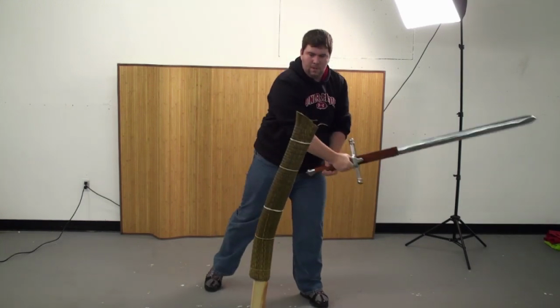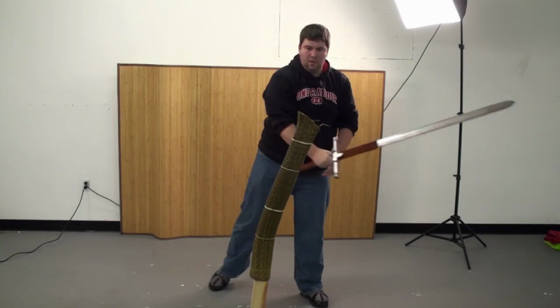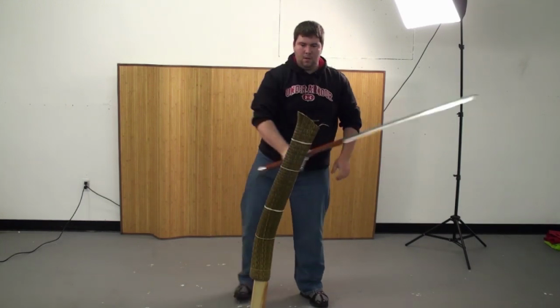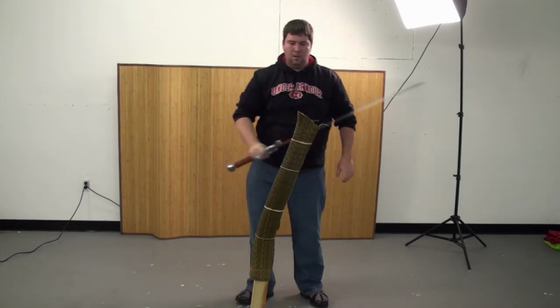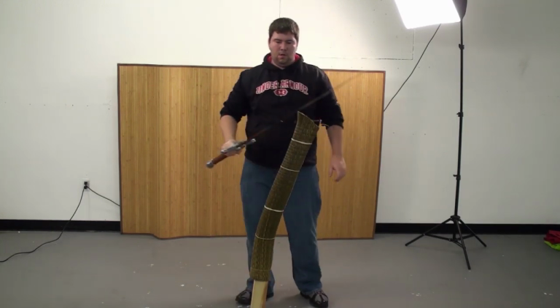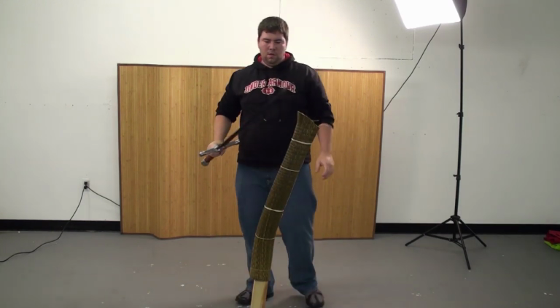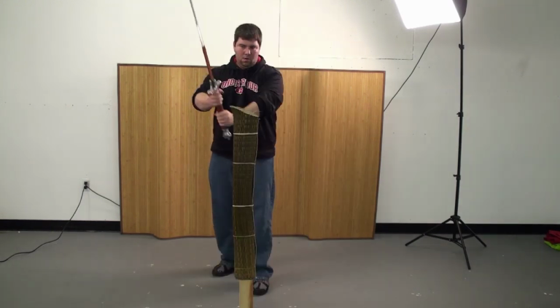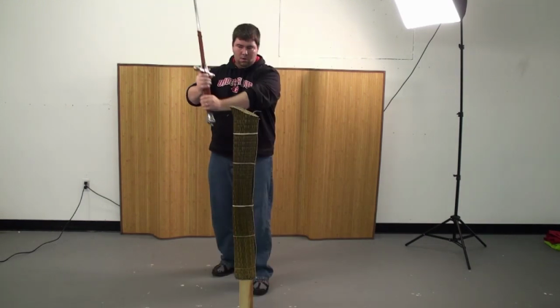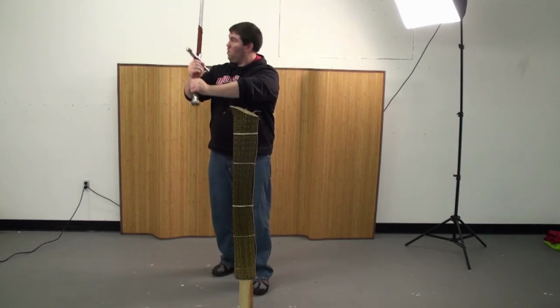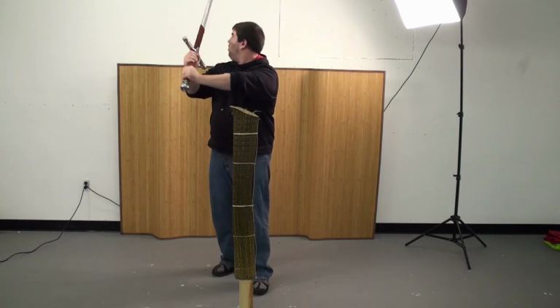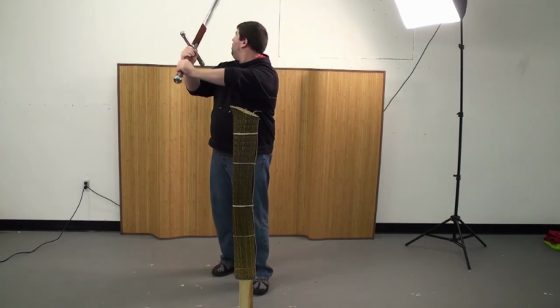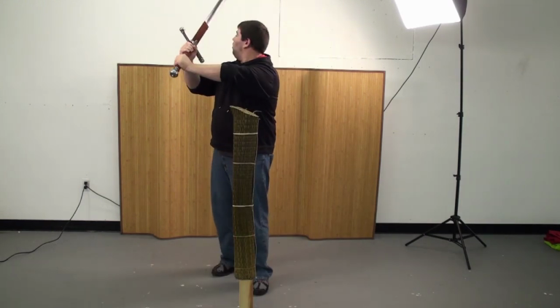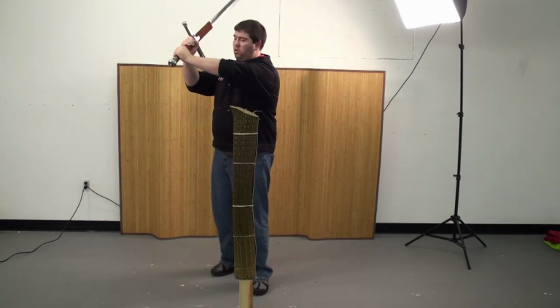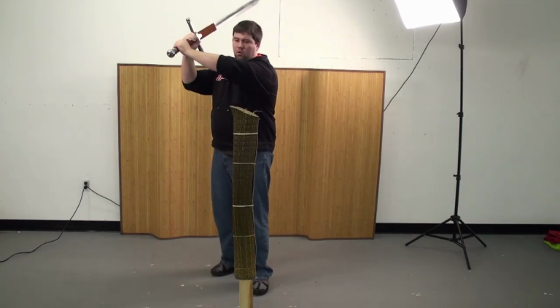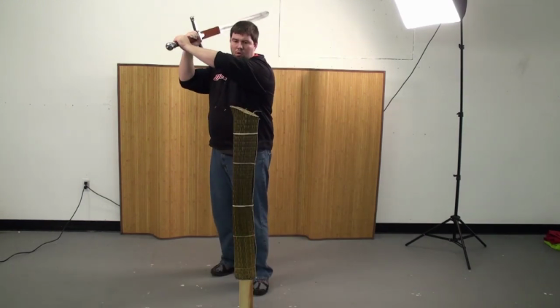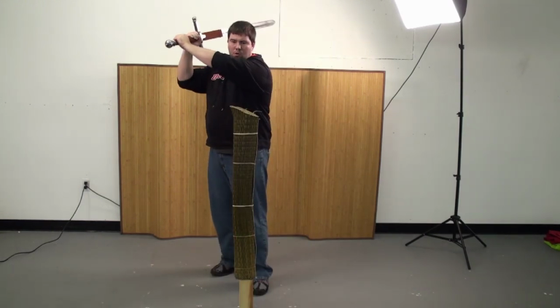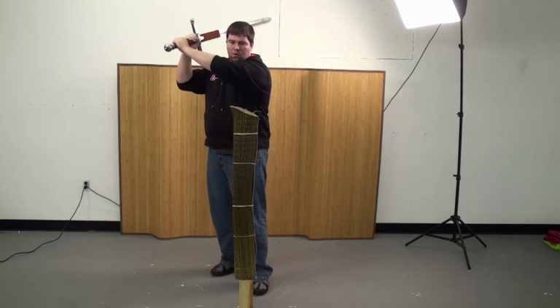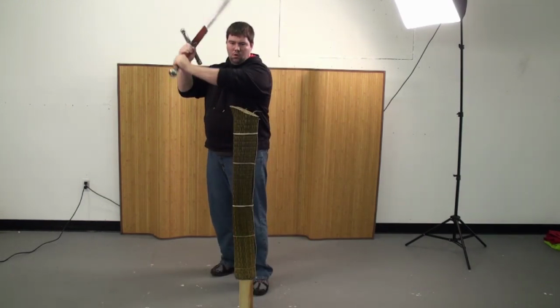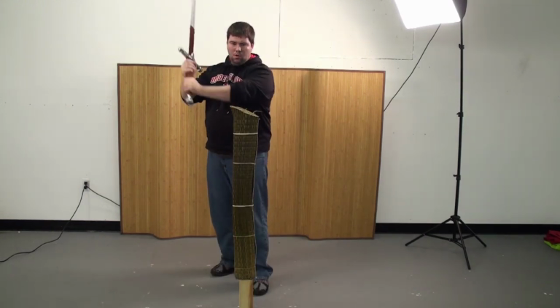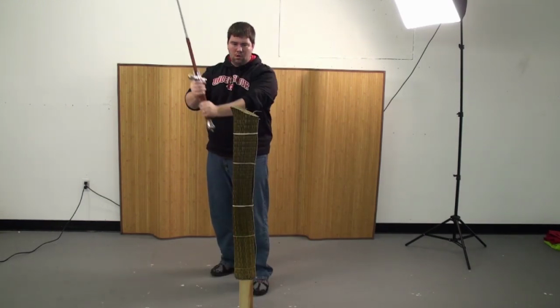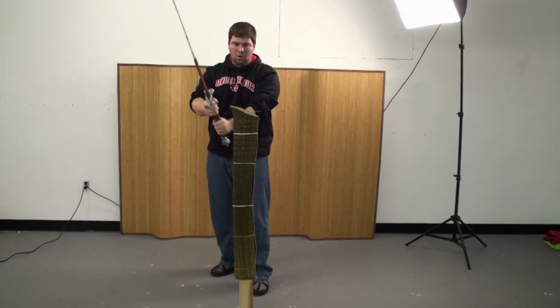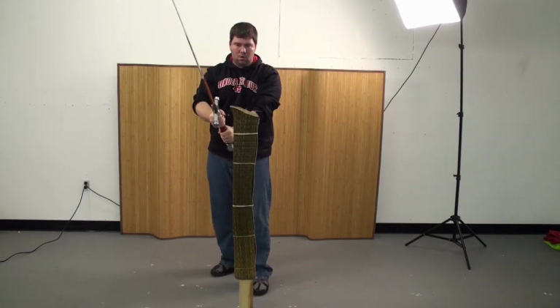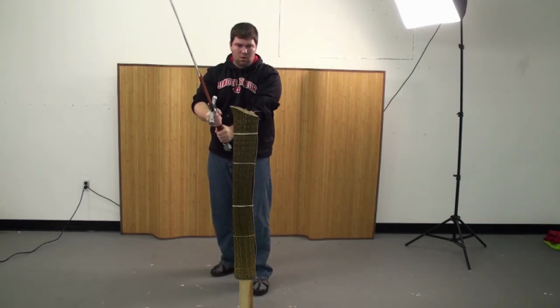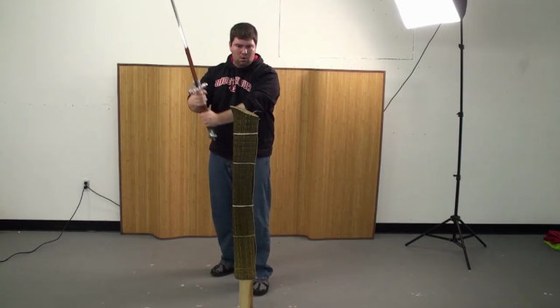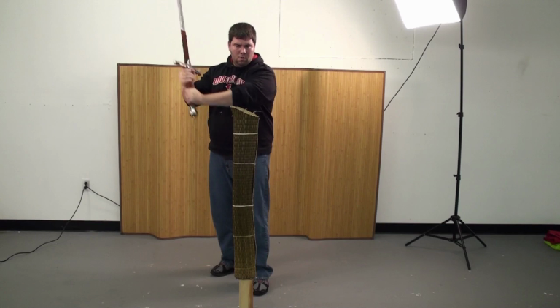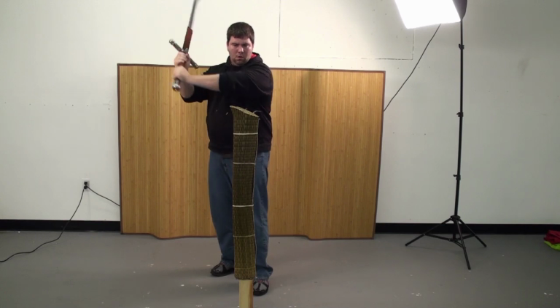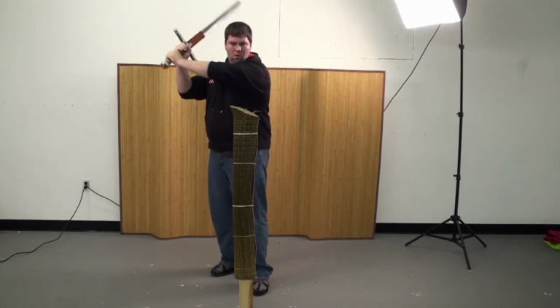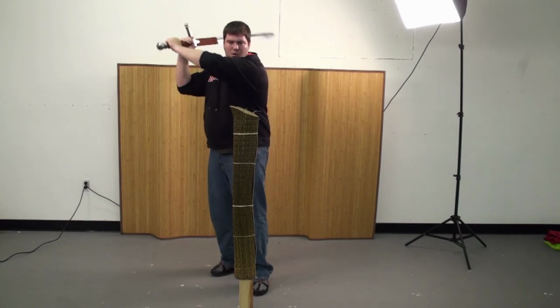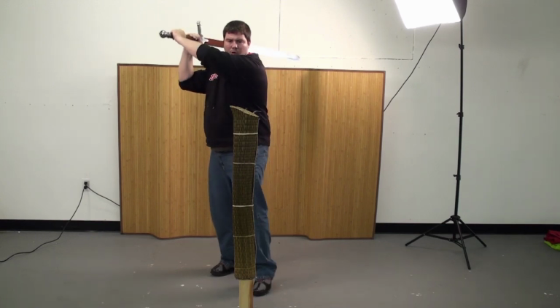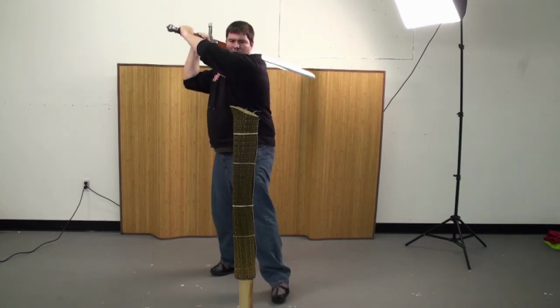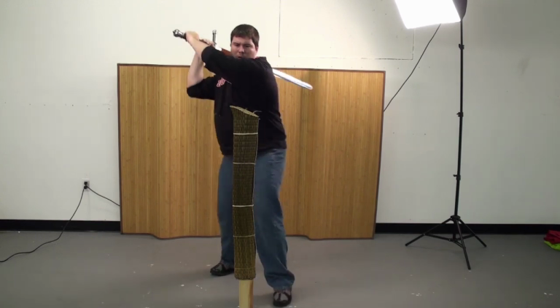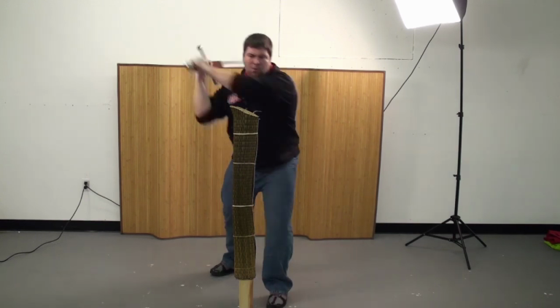This whole sword comes at a price that would be worth it even if it was double. Wallace Fans Unite!